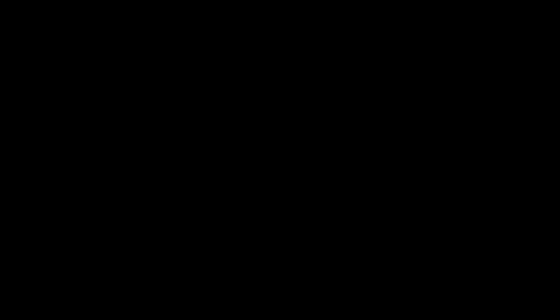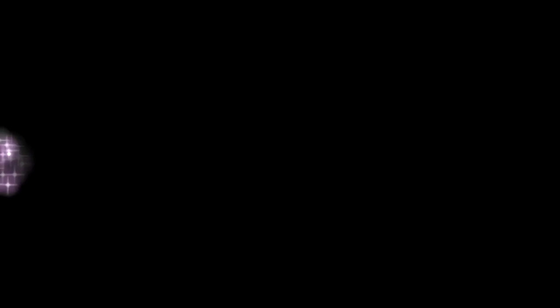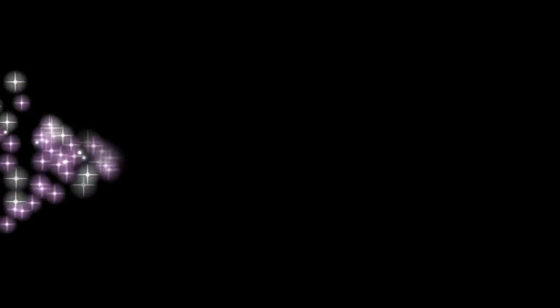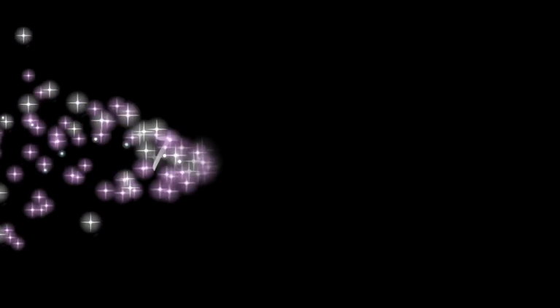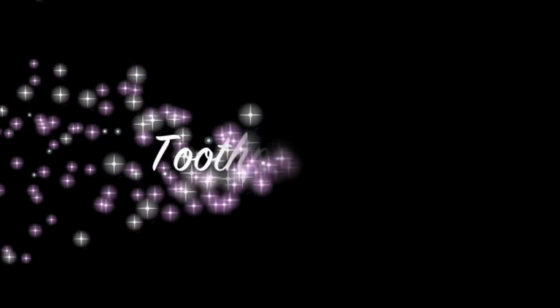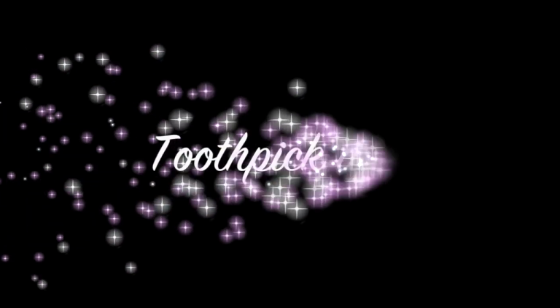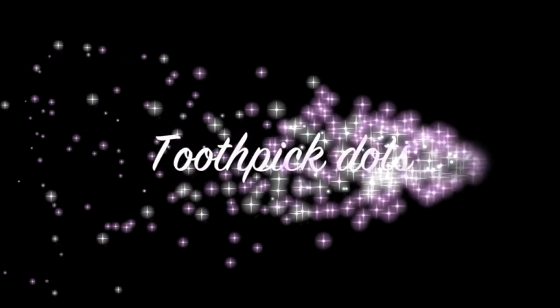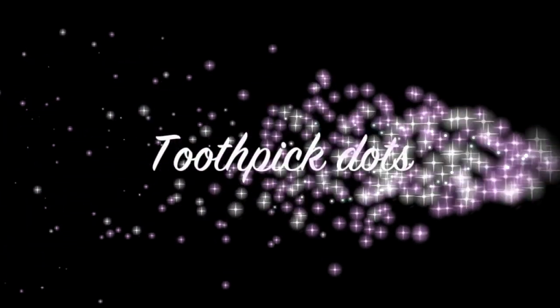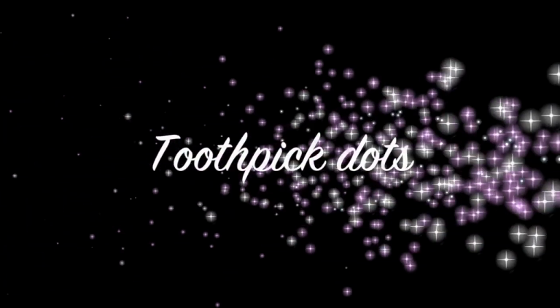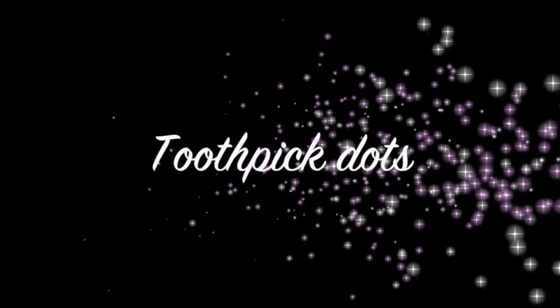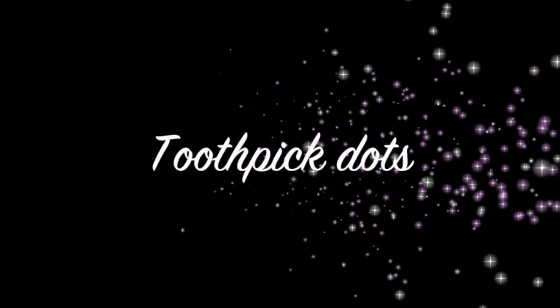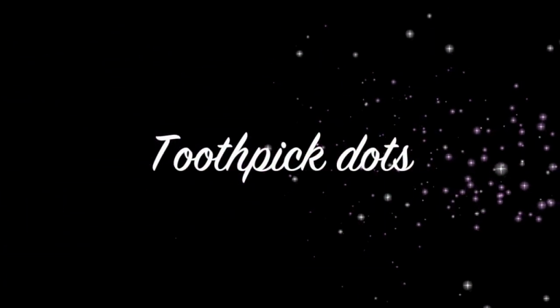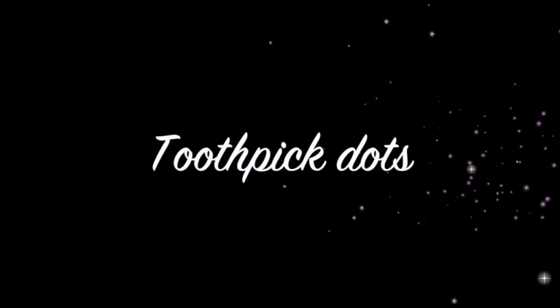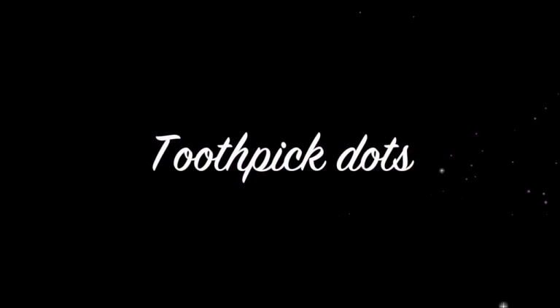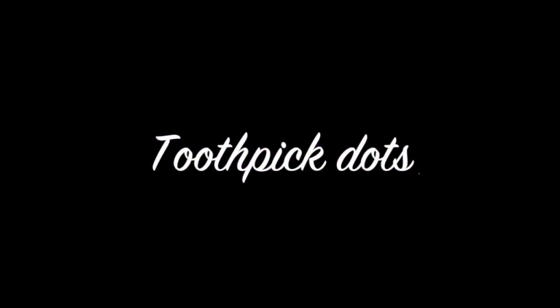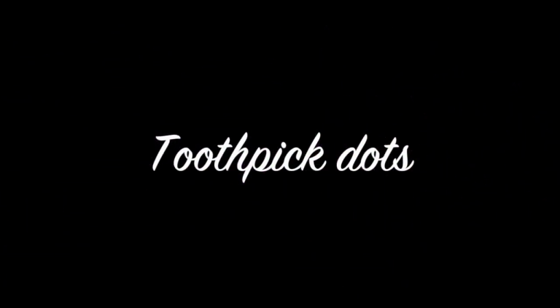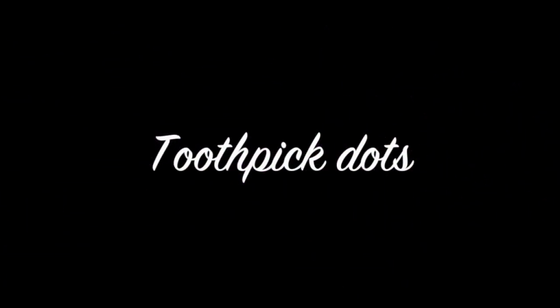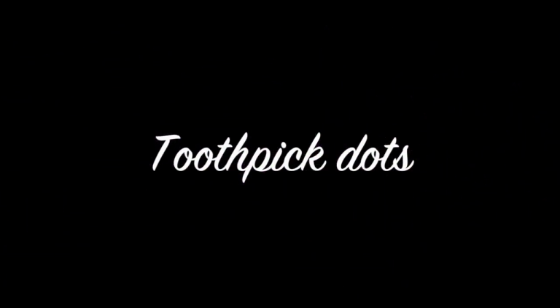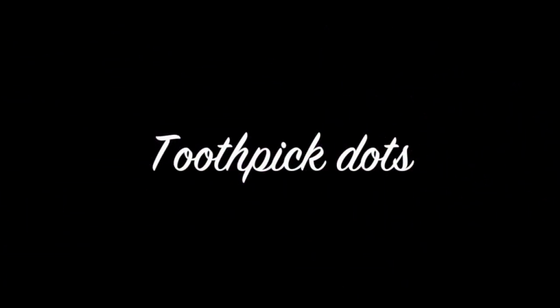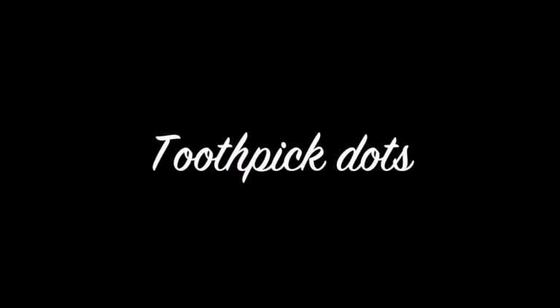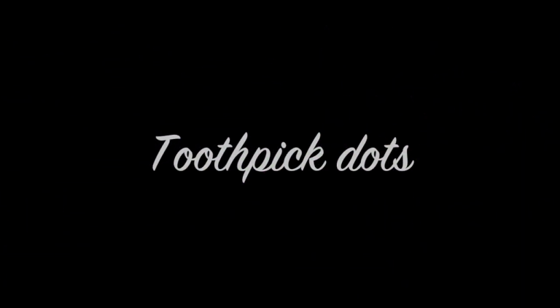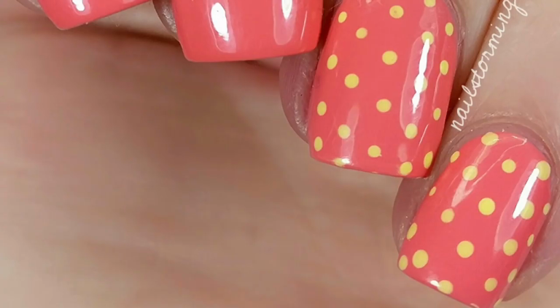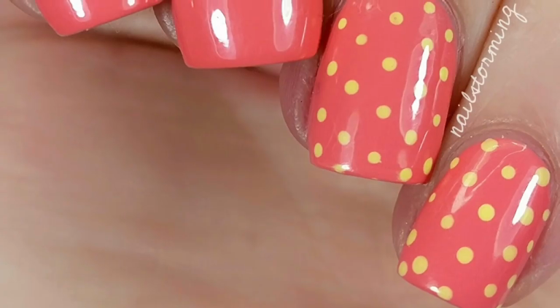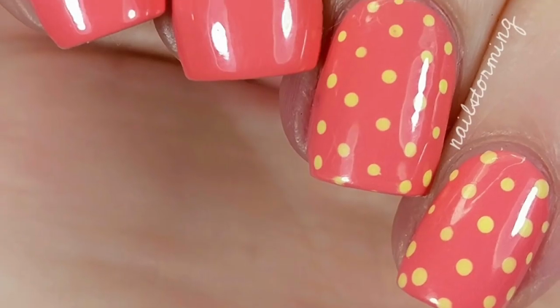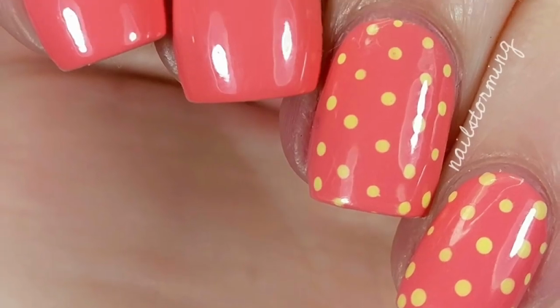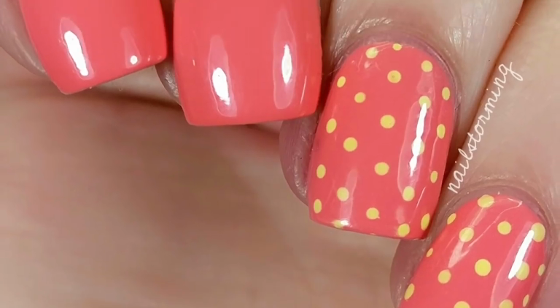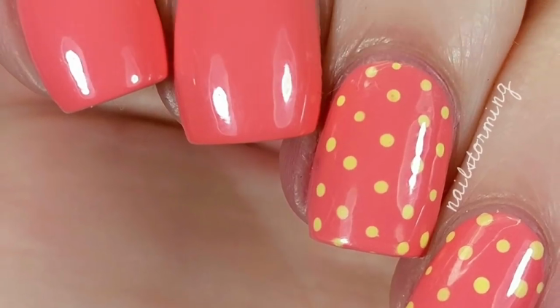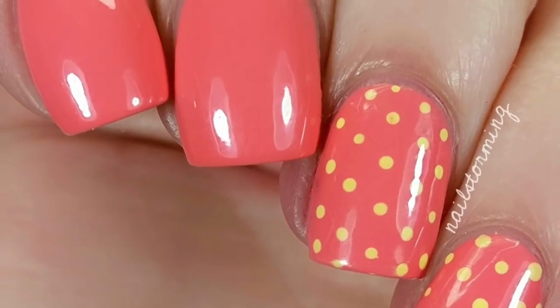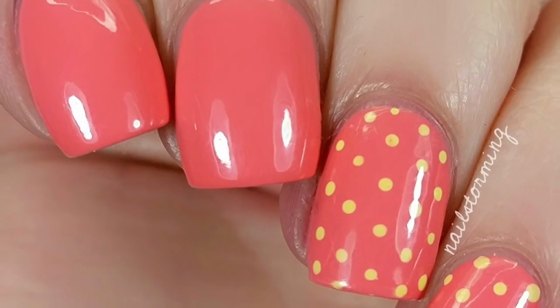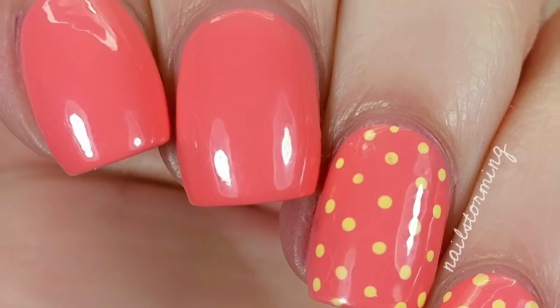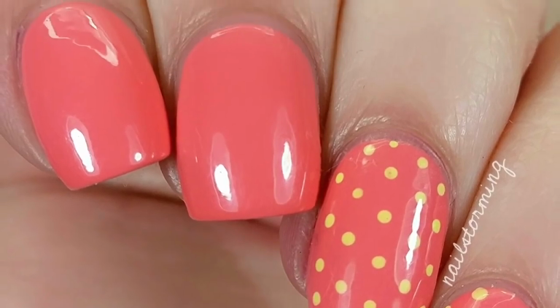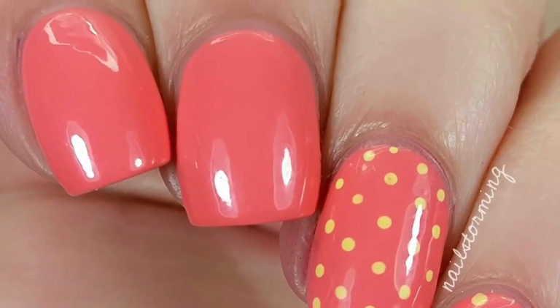Hey guys! Today I'm going to be showing you my approach to a dotticure accent nail using a toothpick.